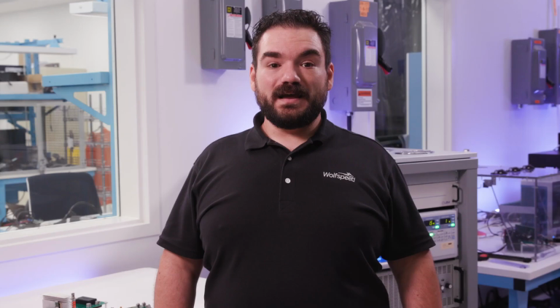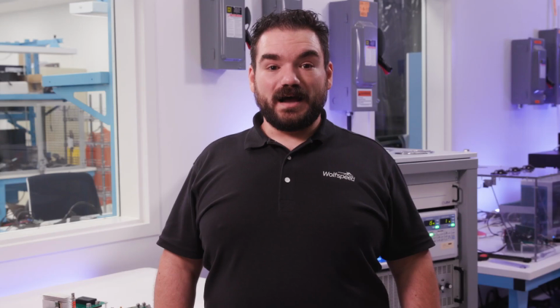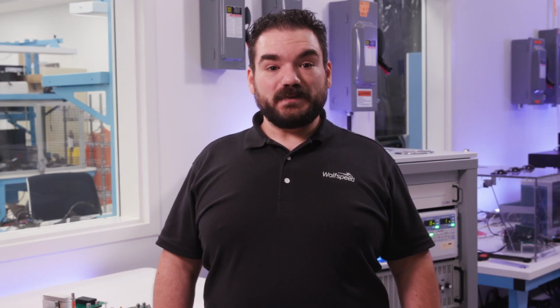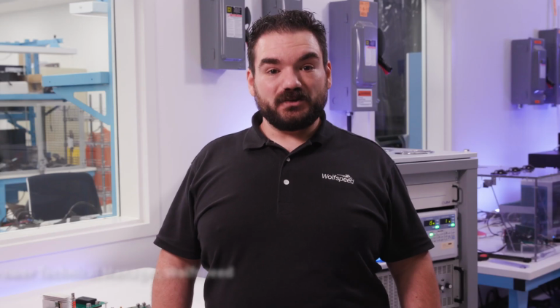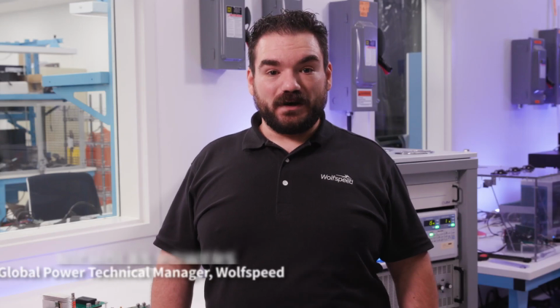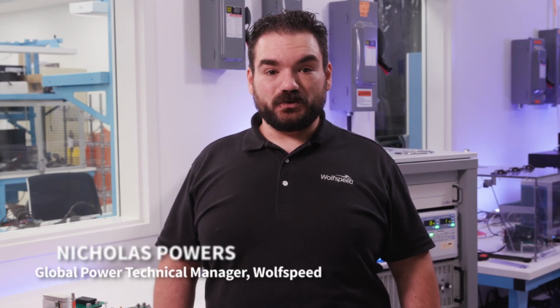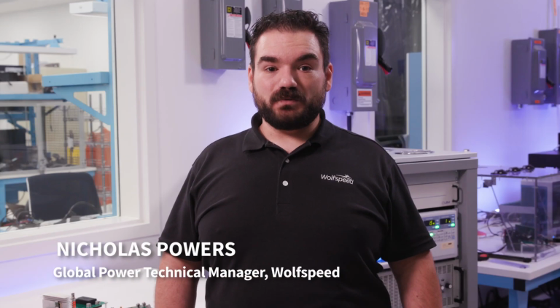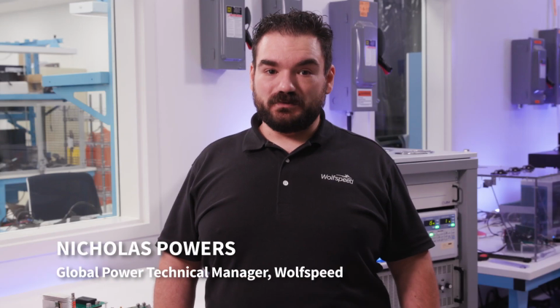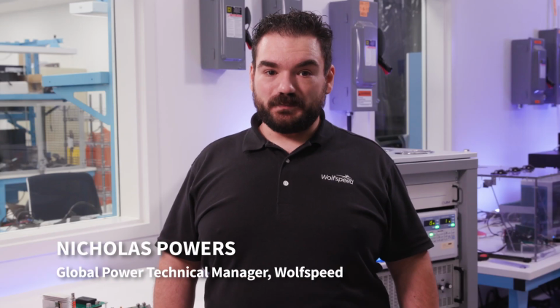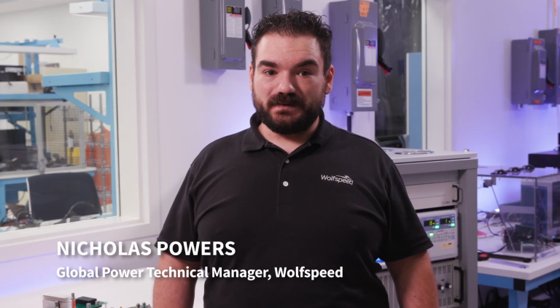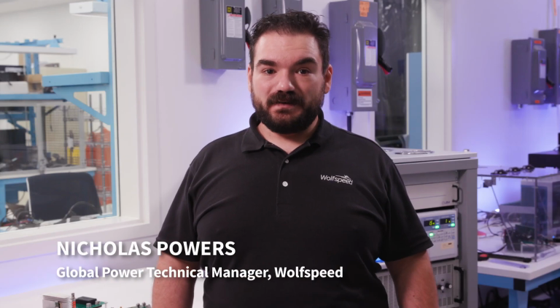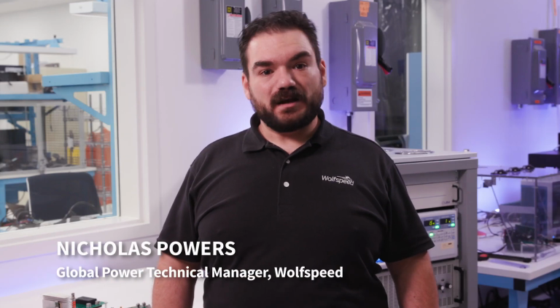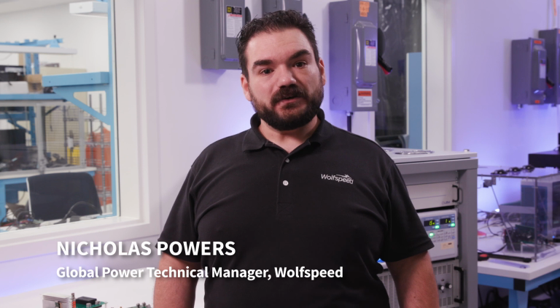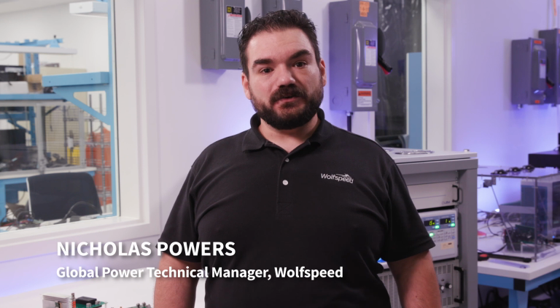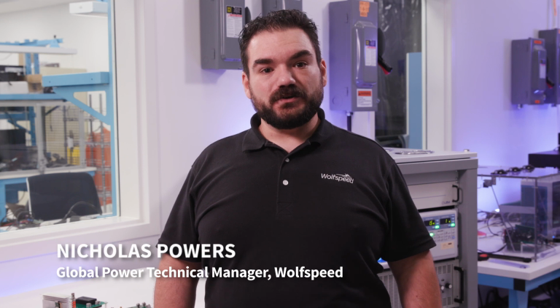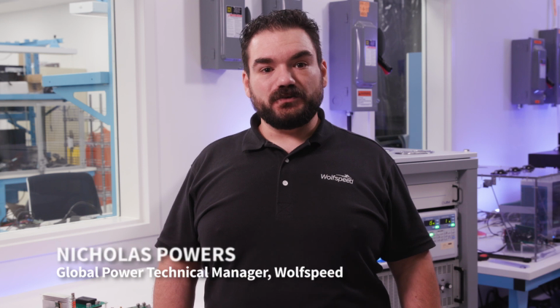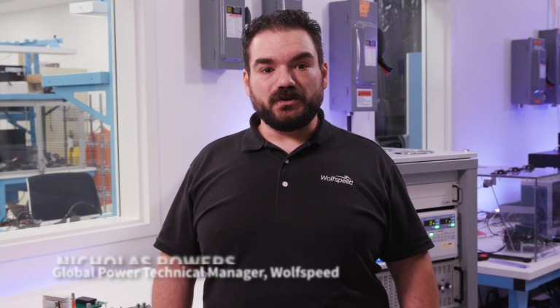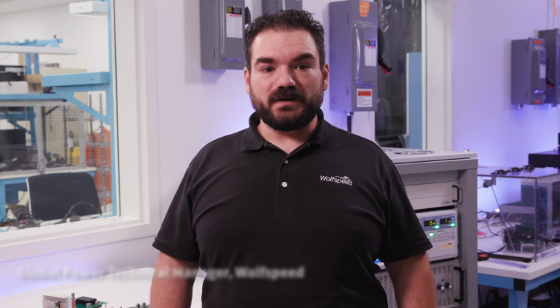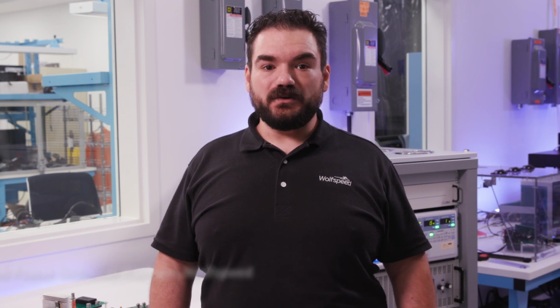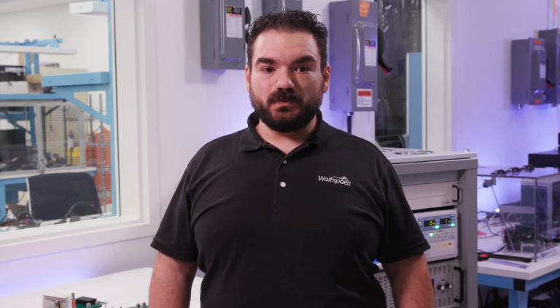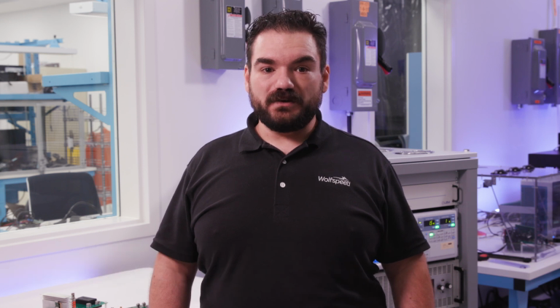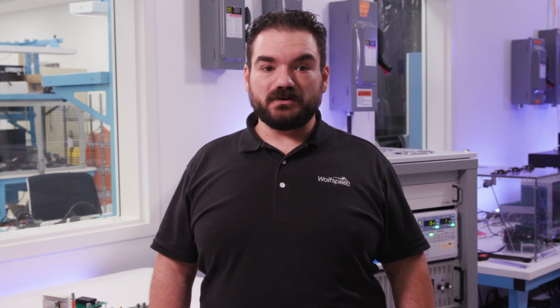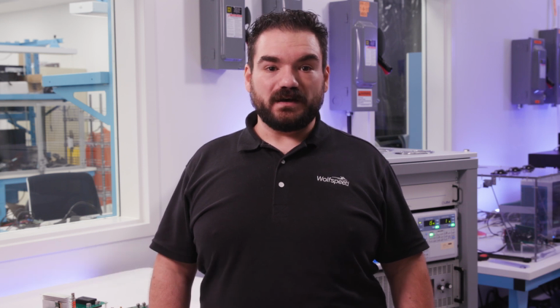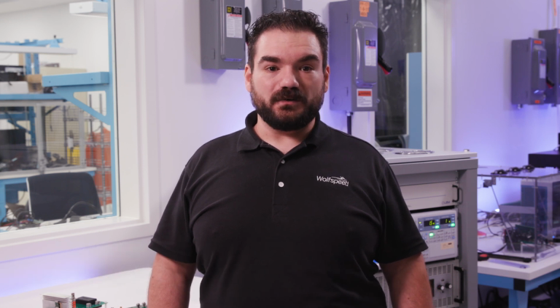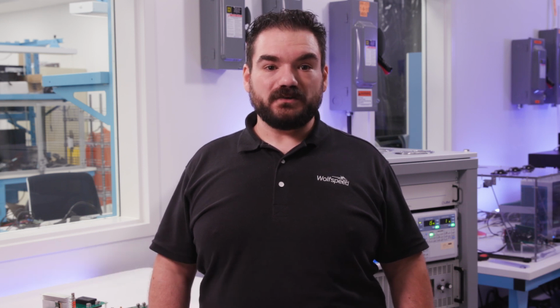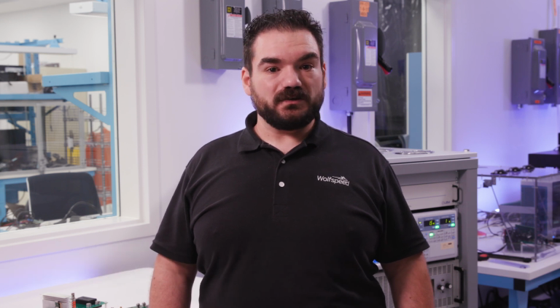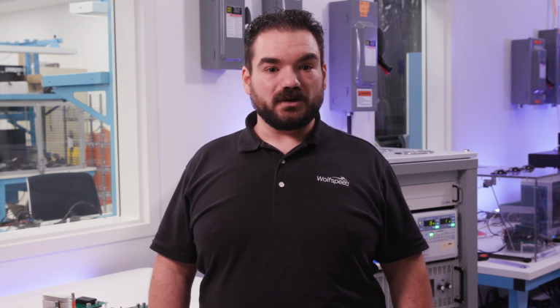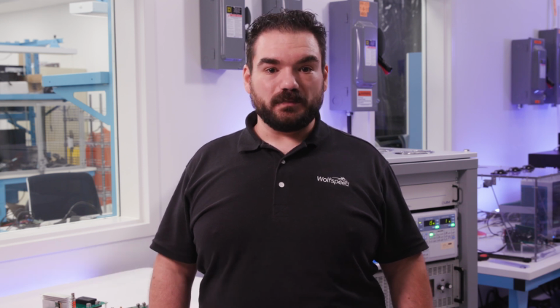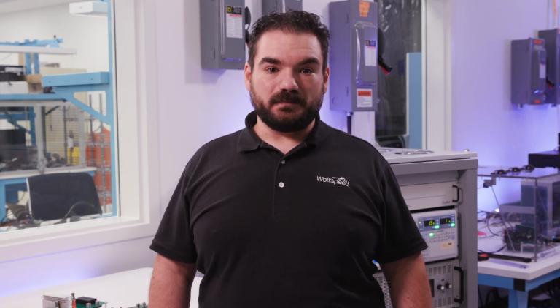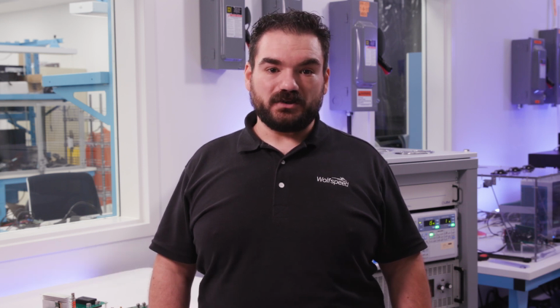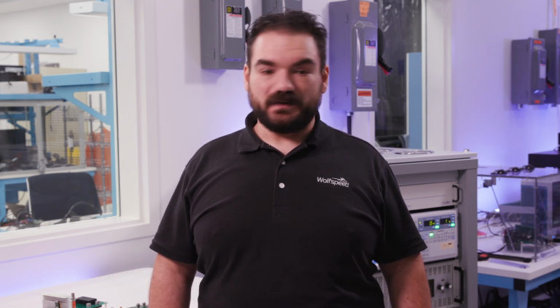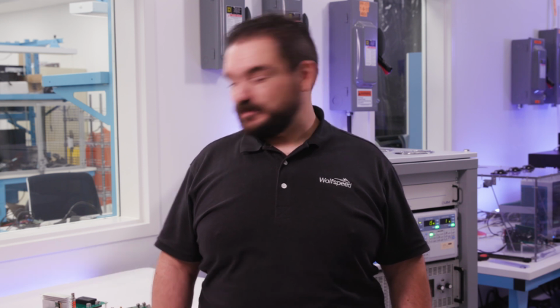I'm Nicholas Powers with Wolfspeed, and I'm here to introduce to you a new way to evaluate silicon carbide MOSFETs.